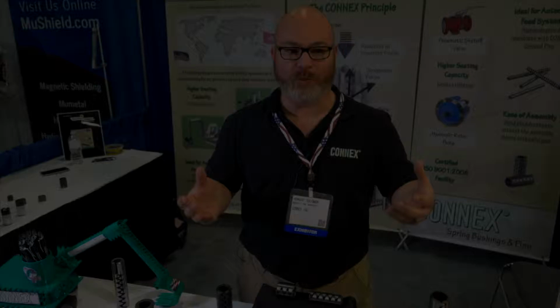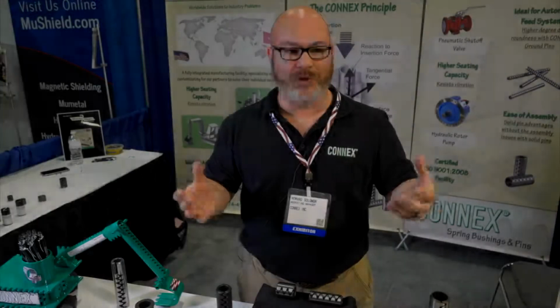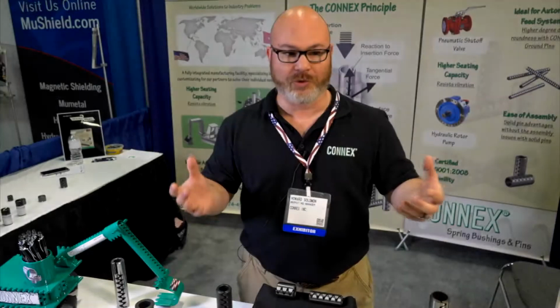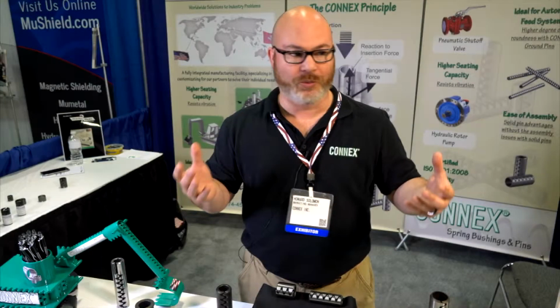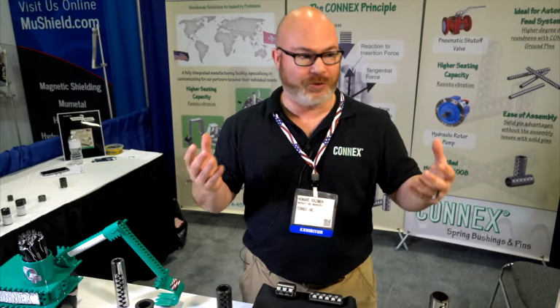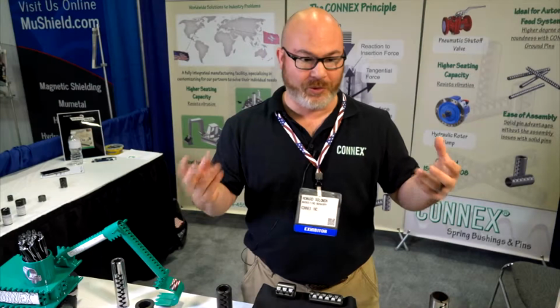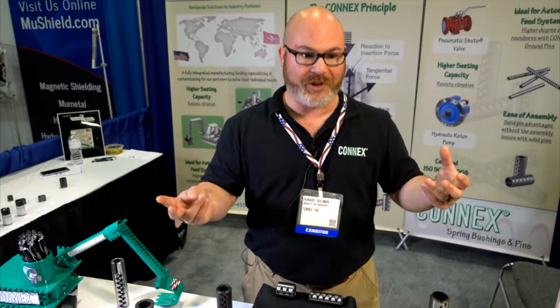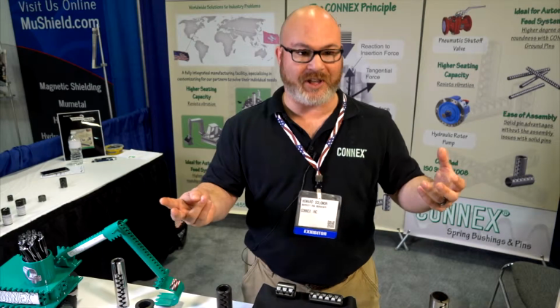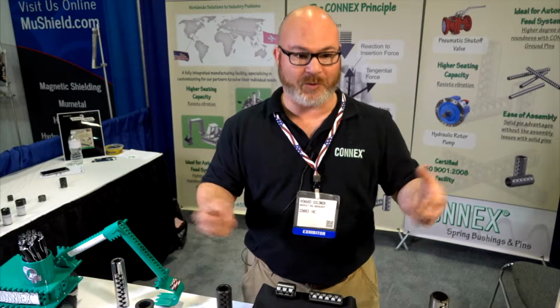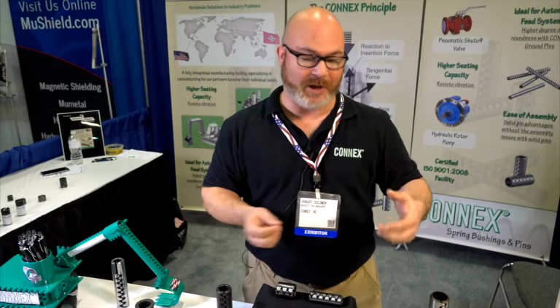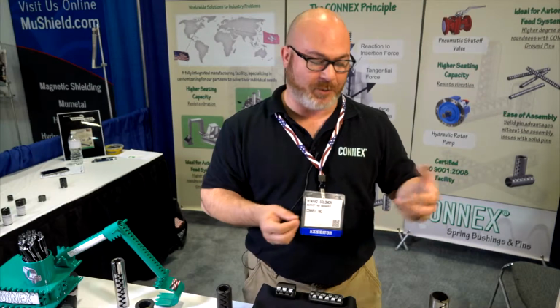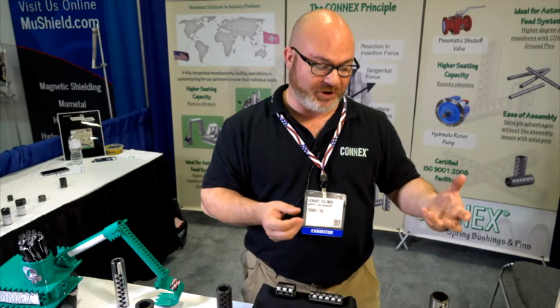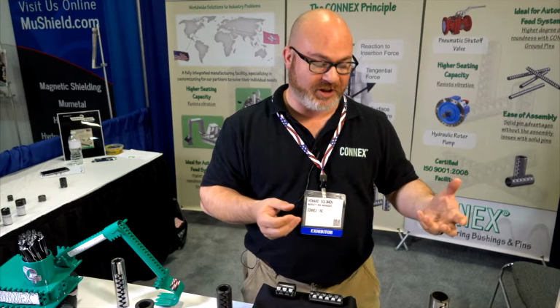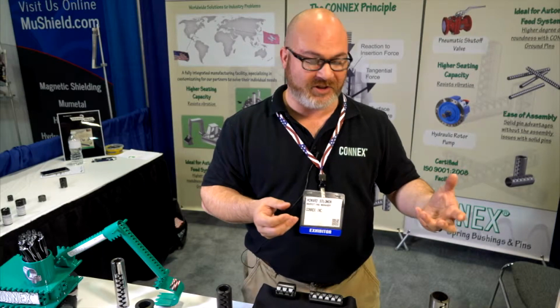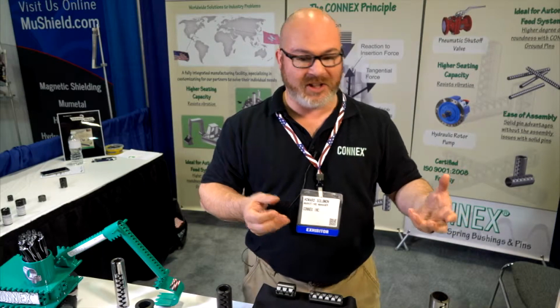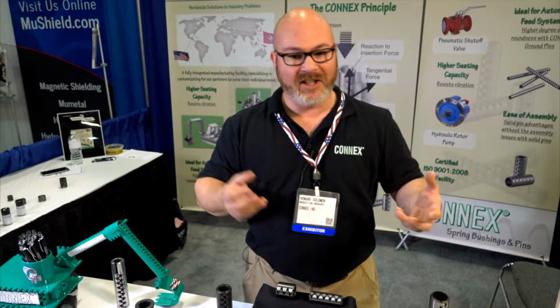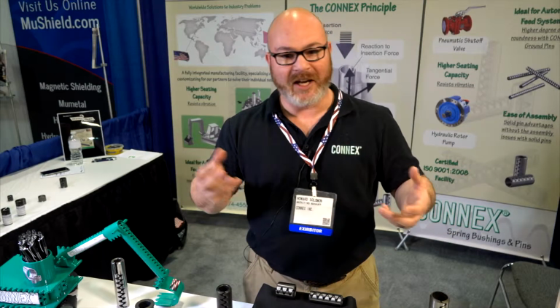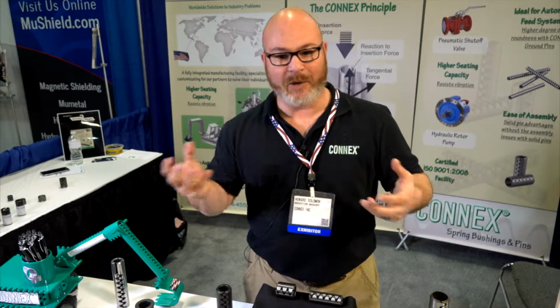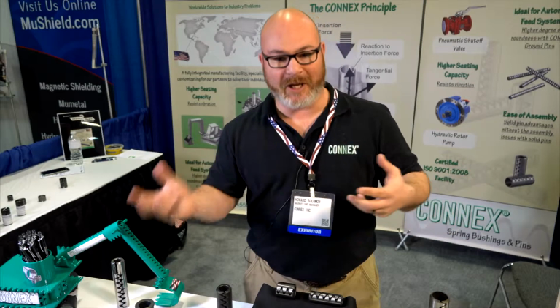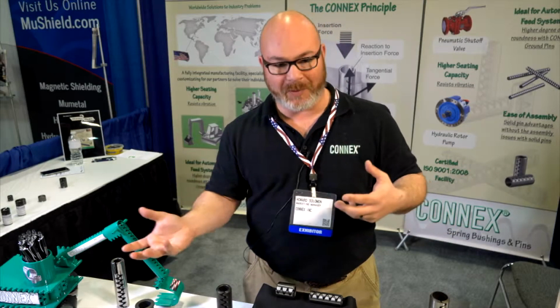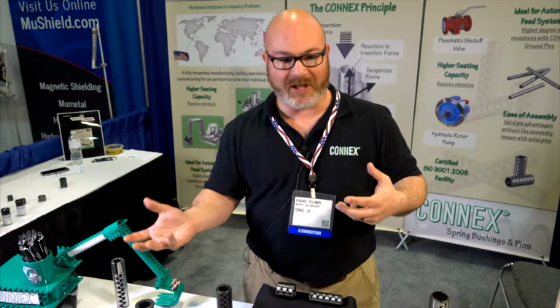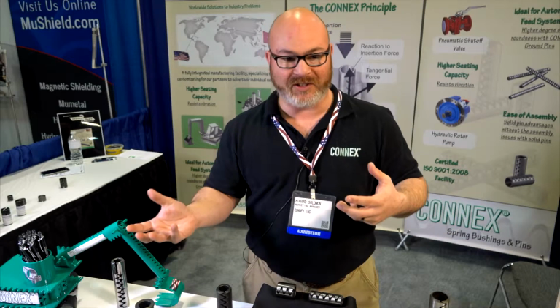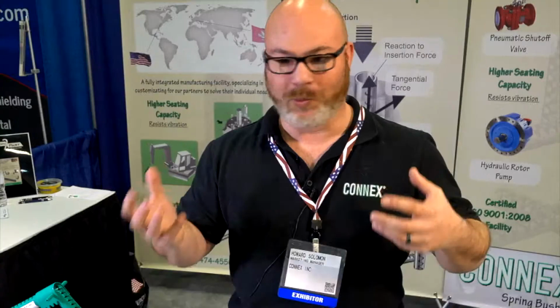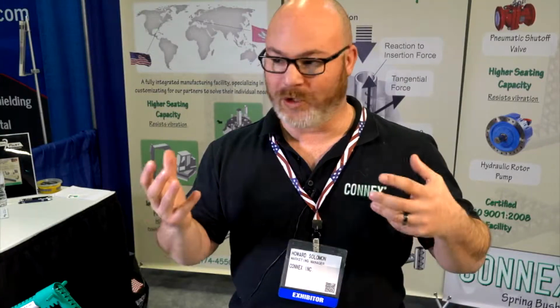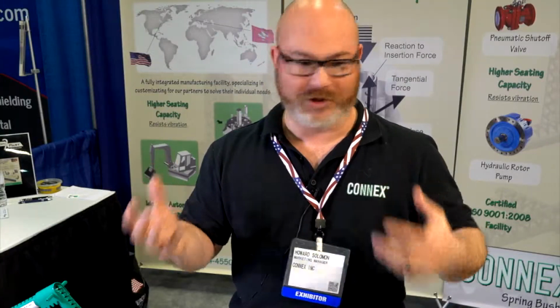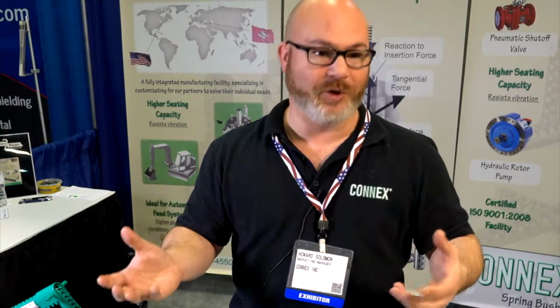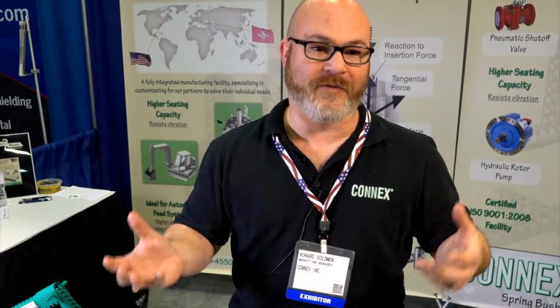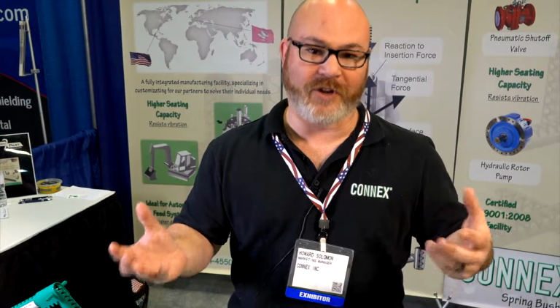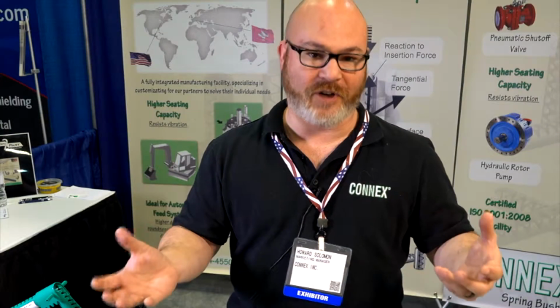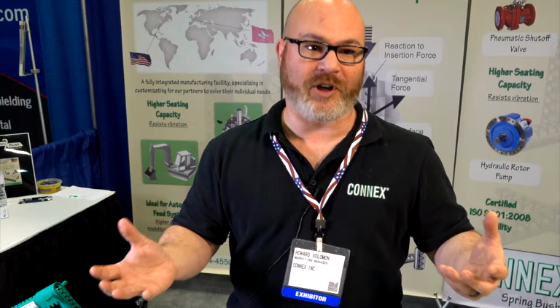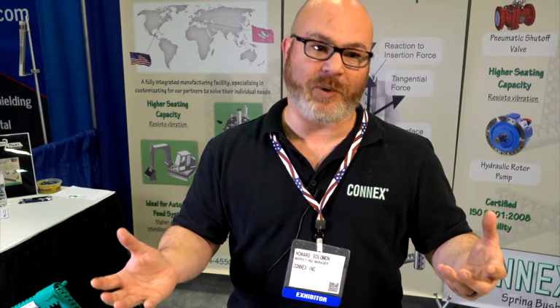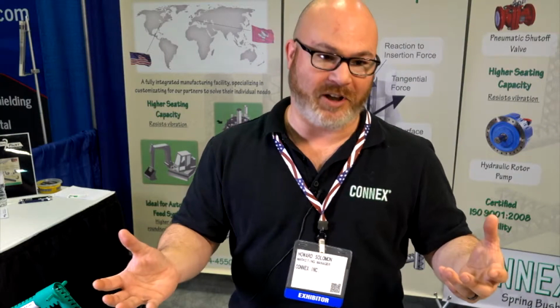We do two things. We make bushings and we make pins. We just do it very, very well.